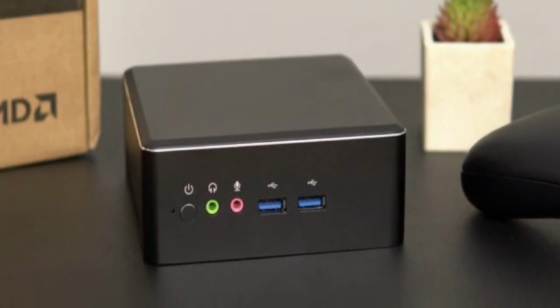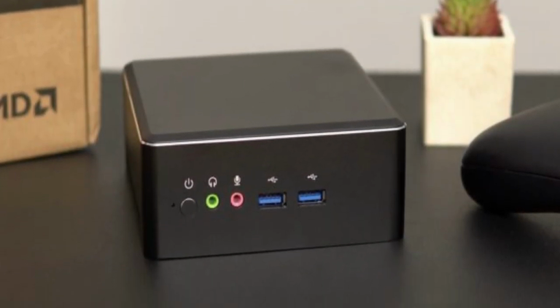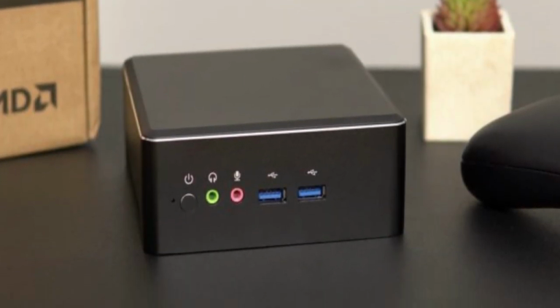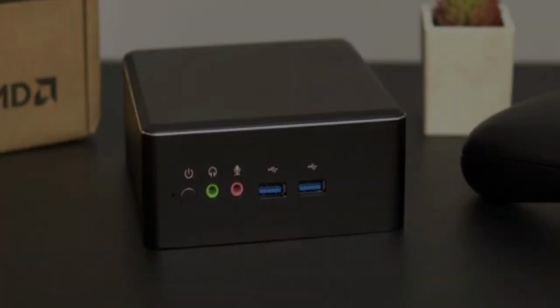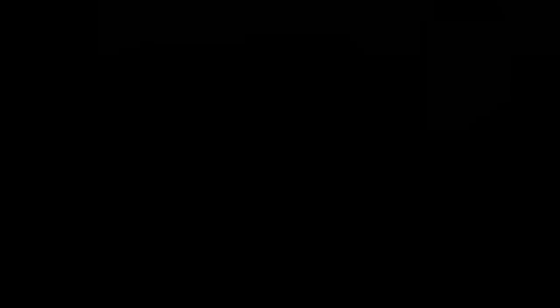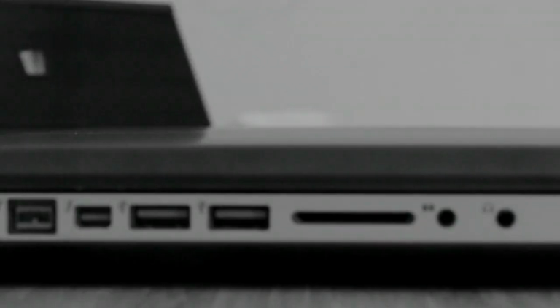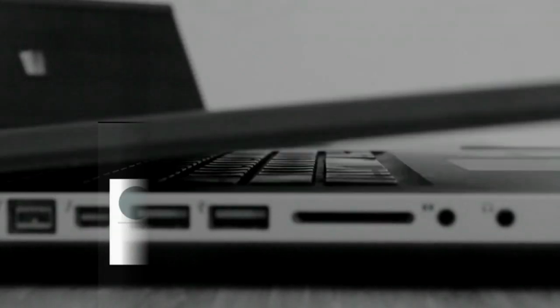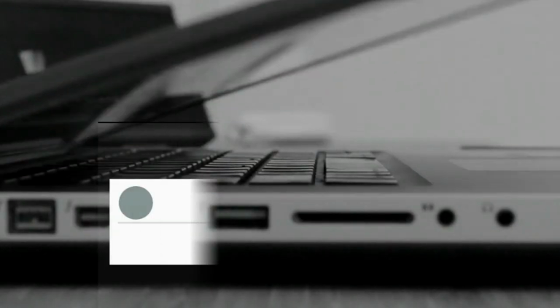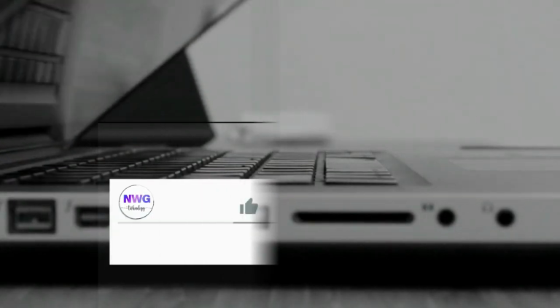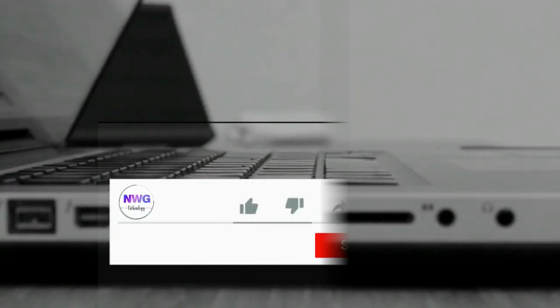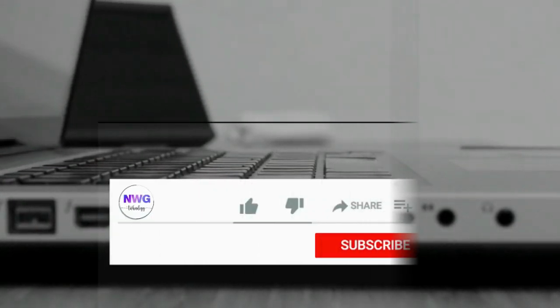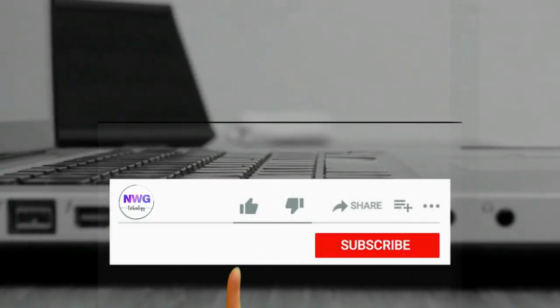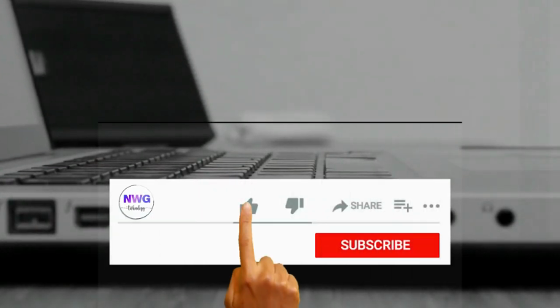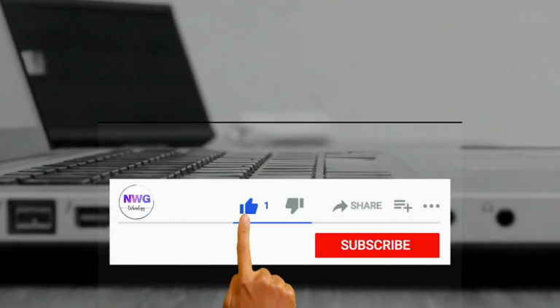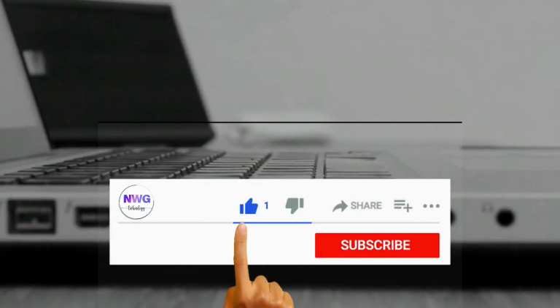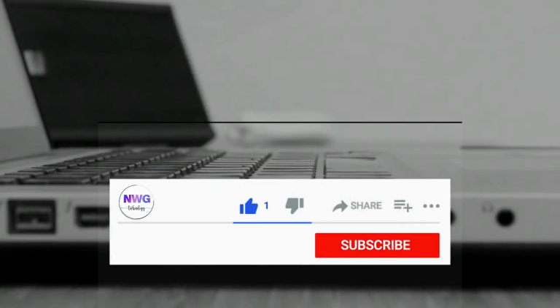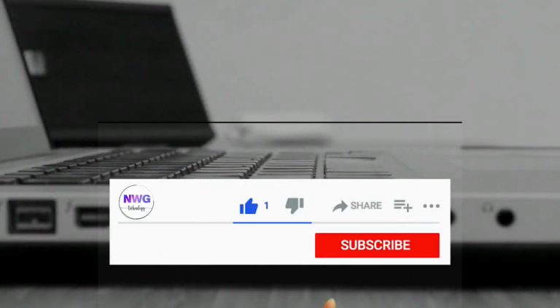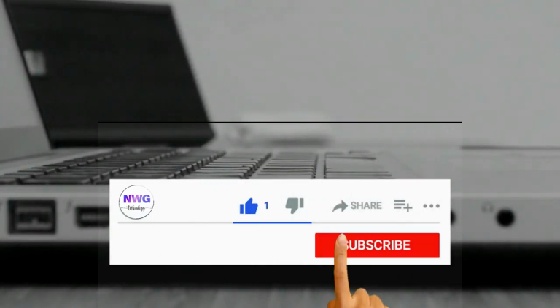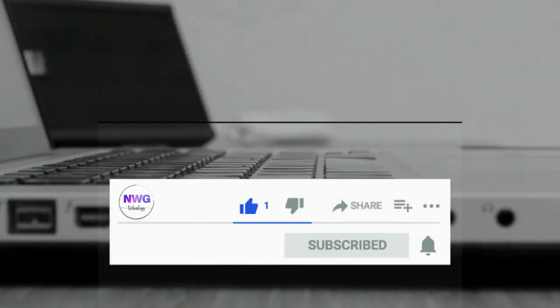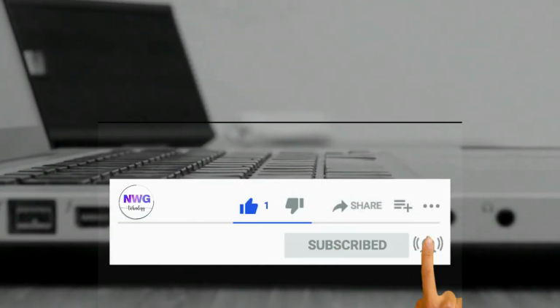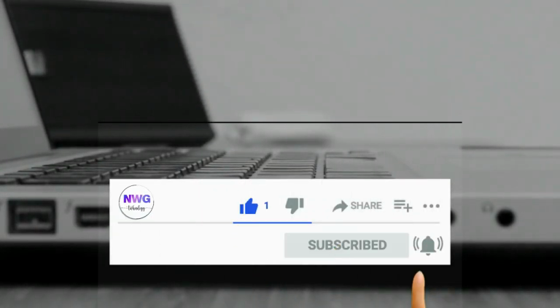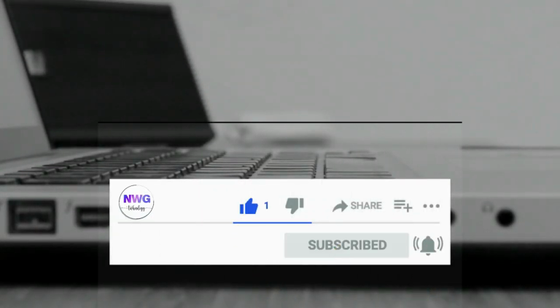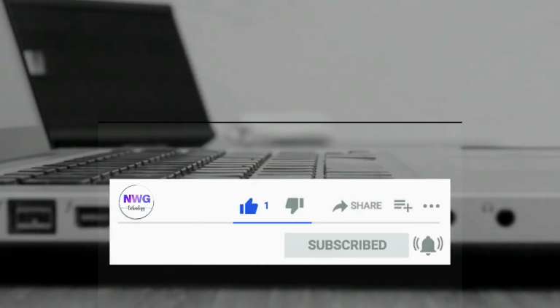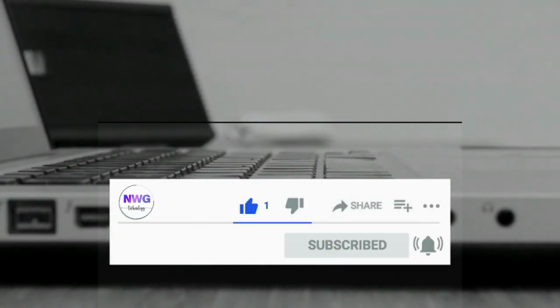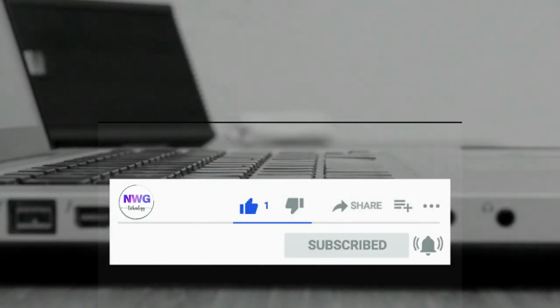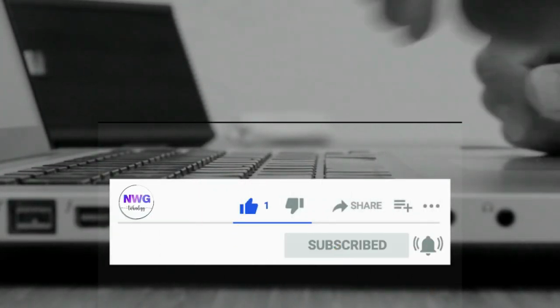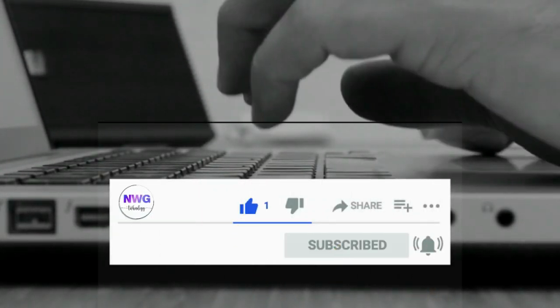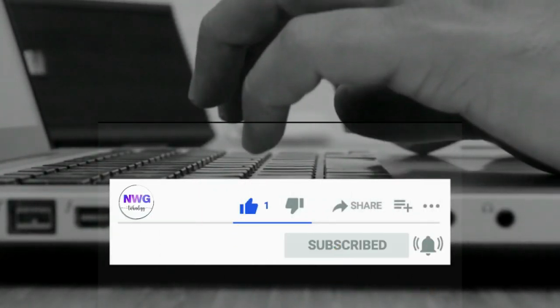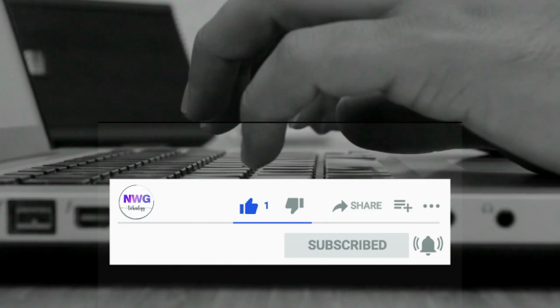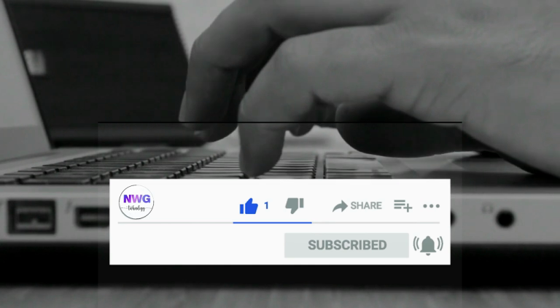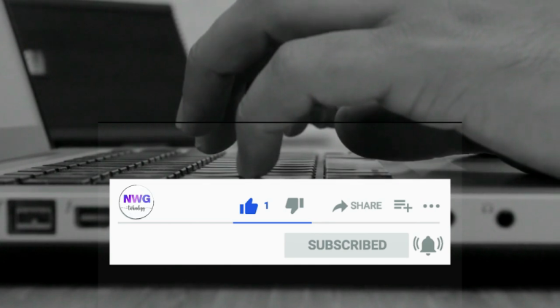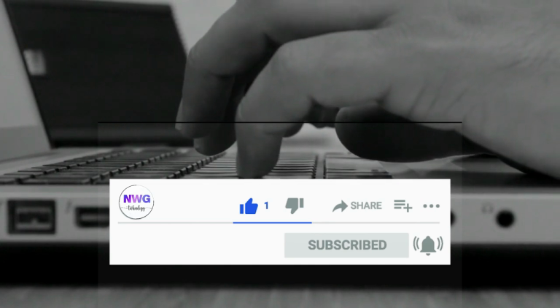But before we continue, please subscribe to my channel and hit that like button to not miss any updates from NWG Technology.